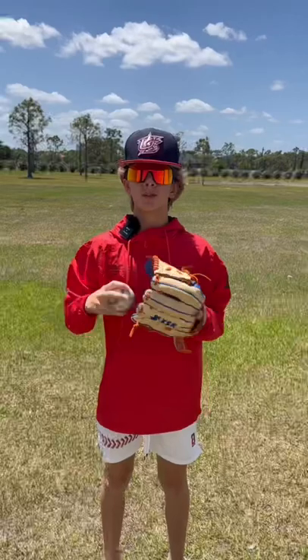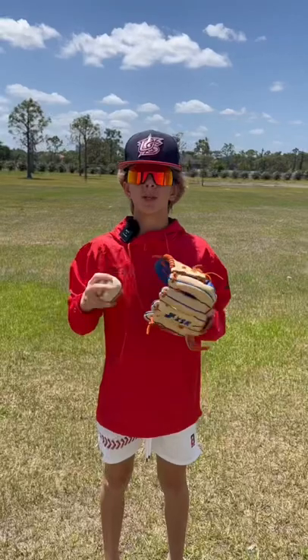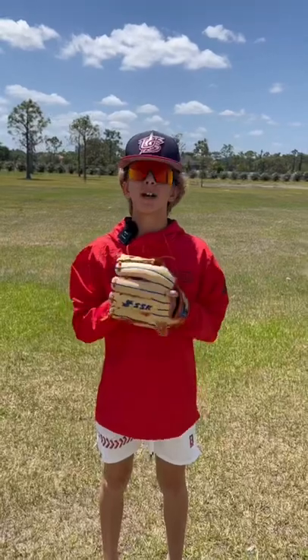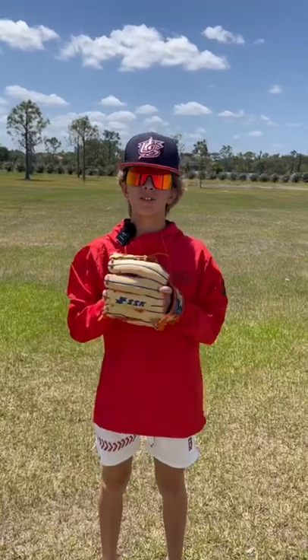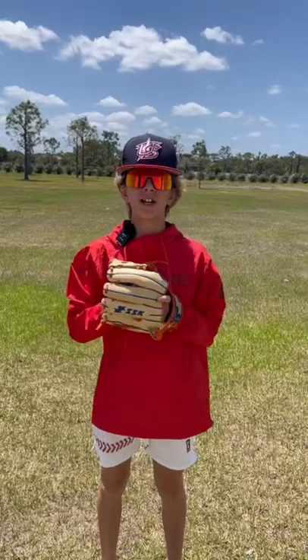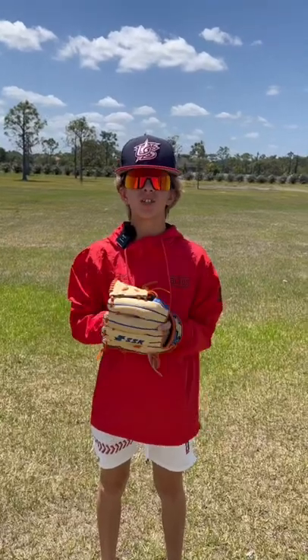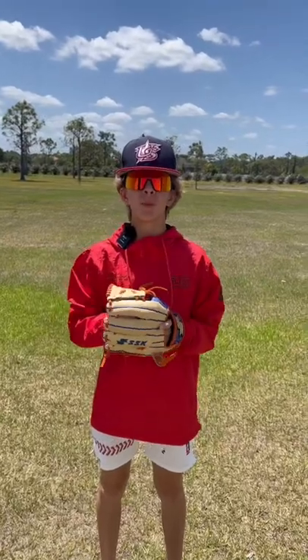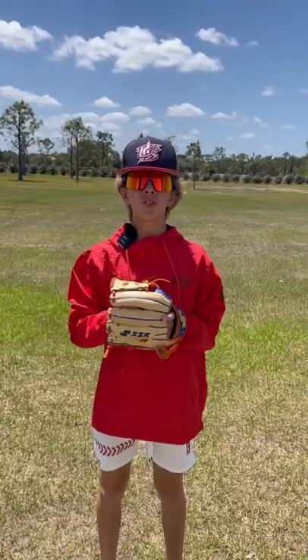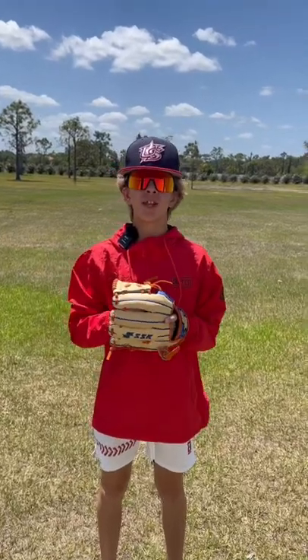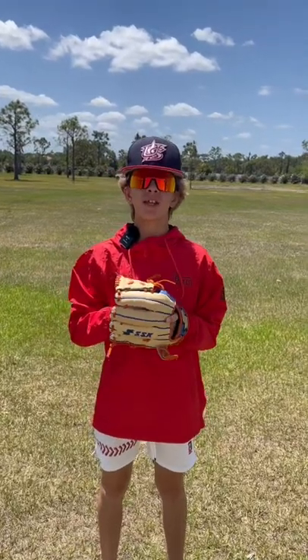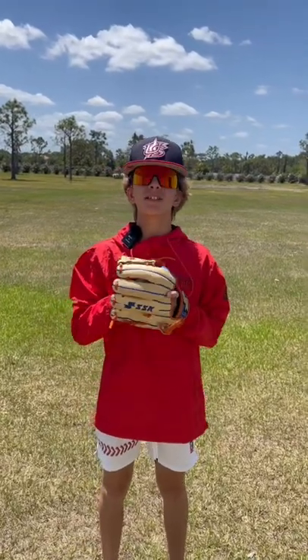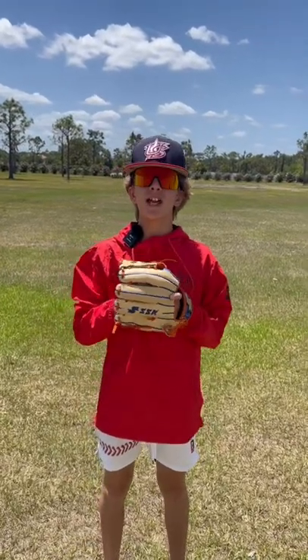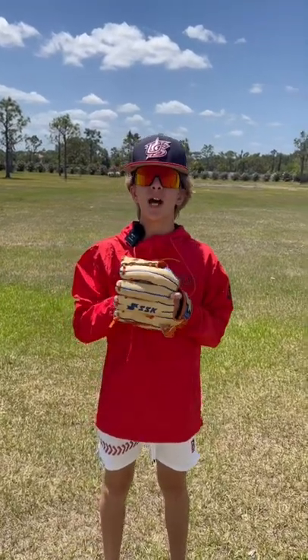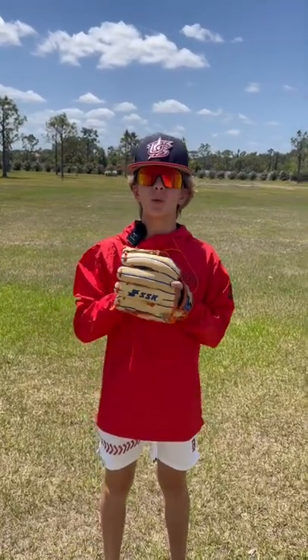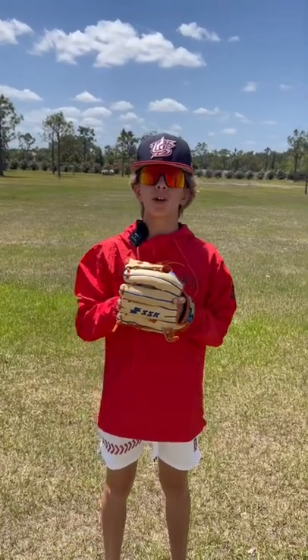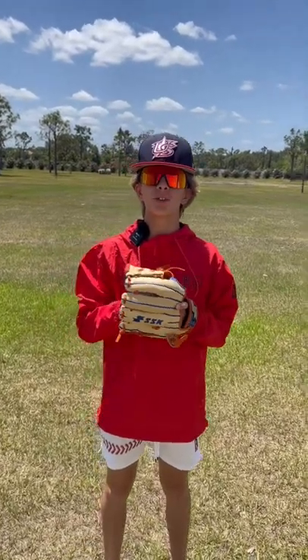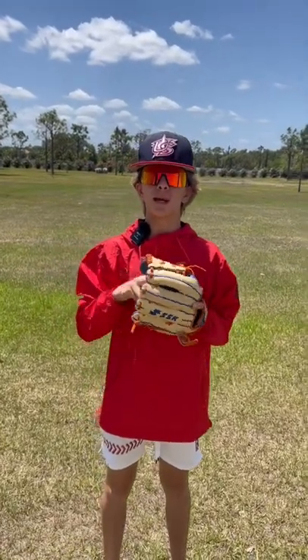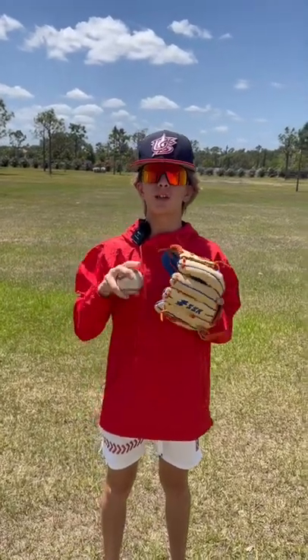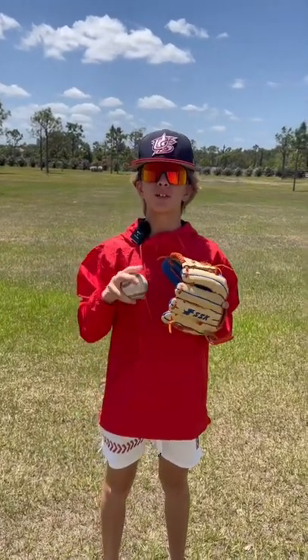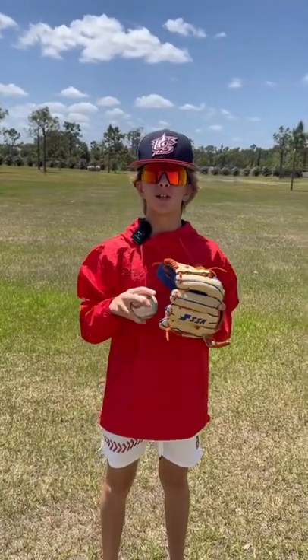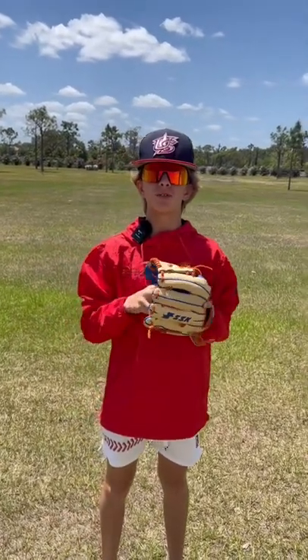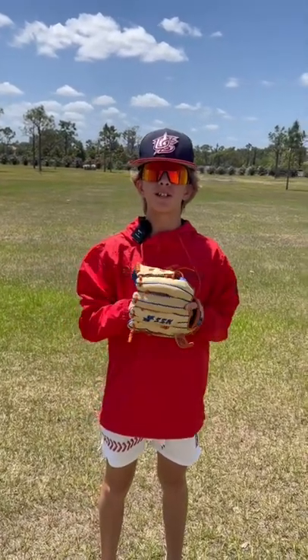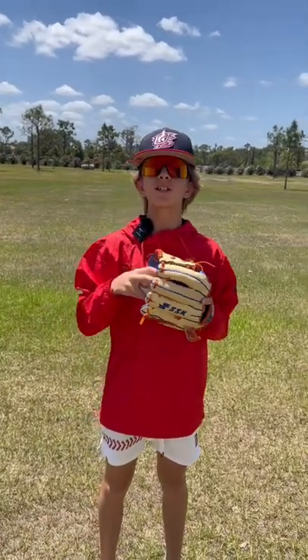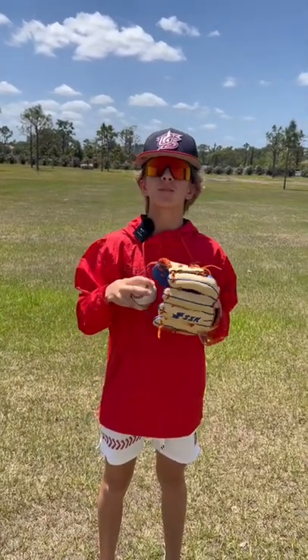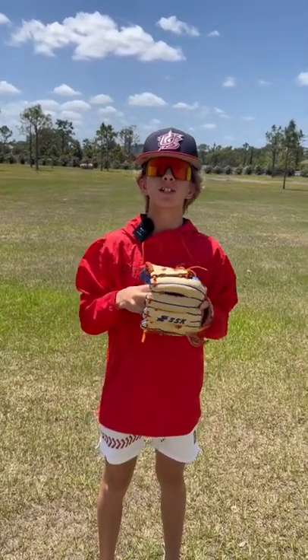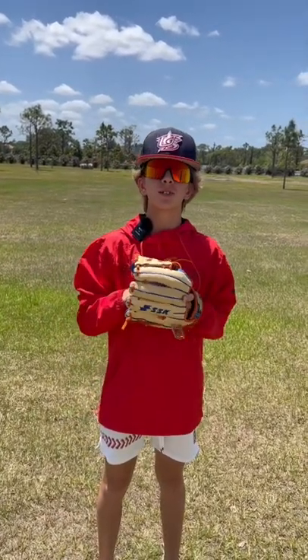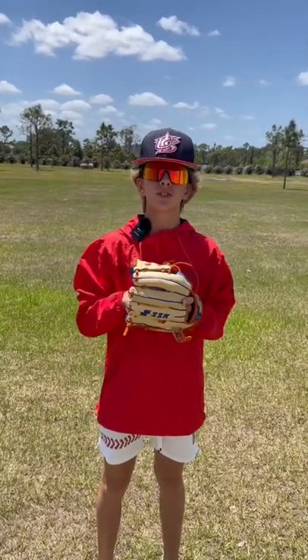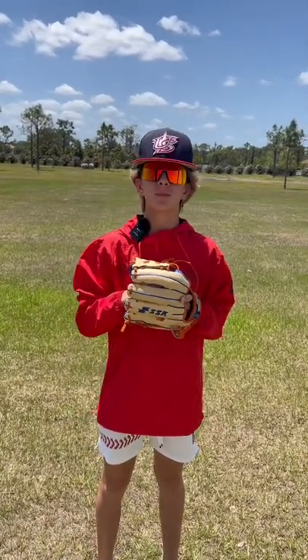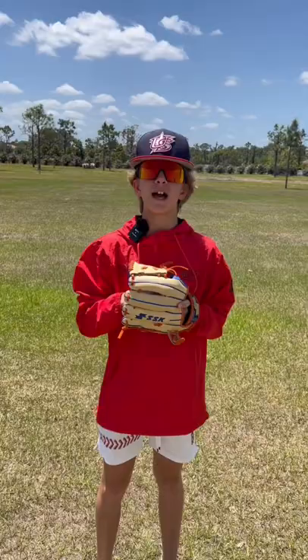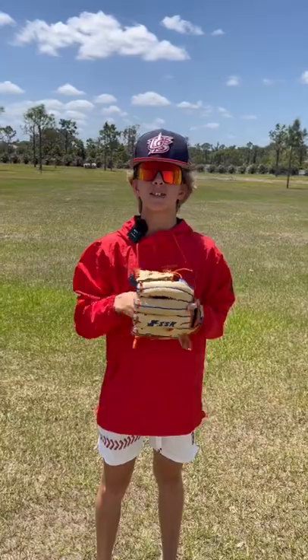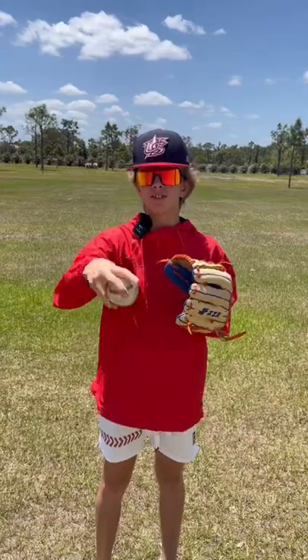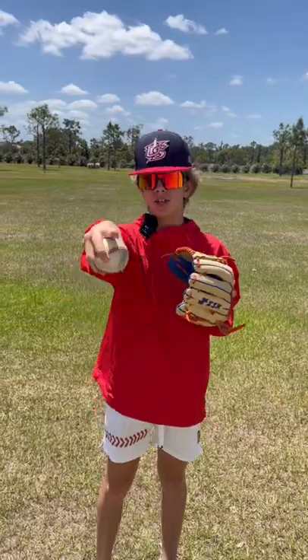What's up guys, Jax here with the Bullpen Training. Today I'm going to walk you through my long toss routine to eventually throw some gas. Let's go.